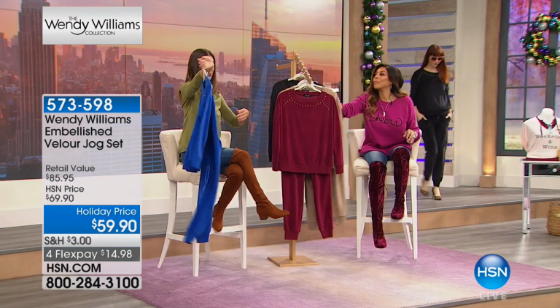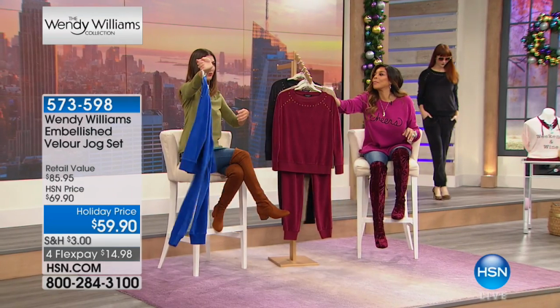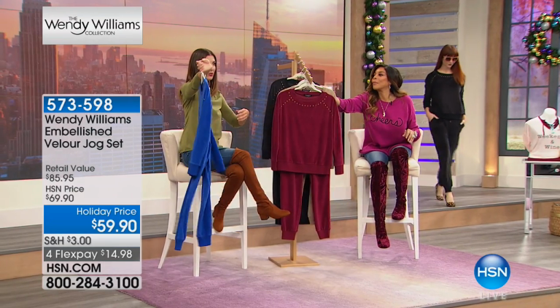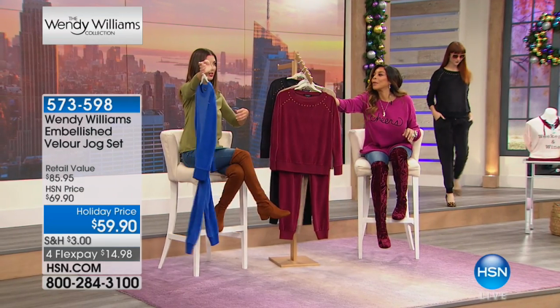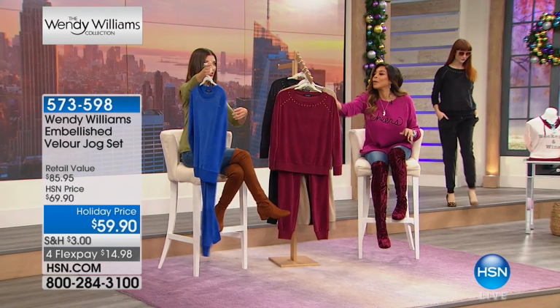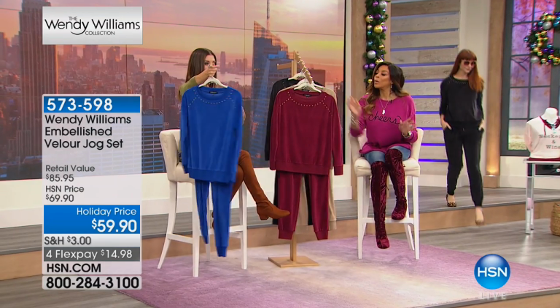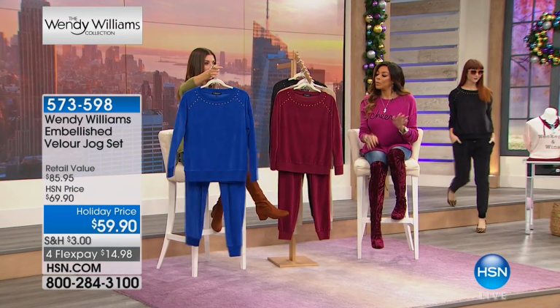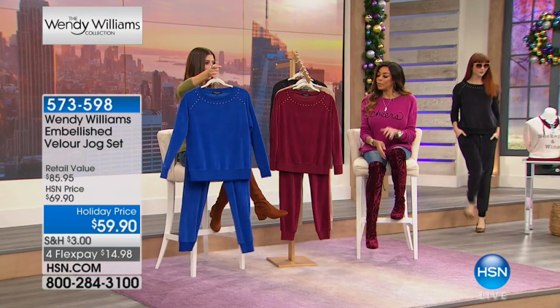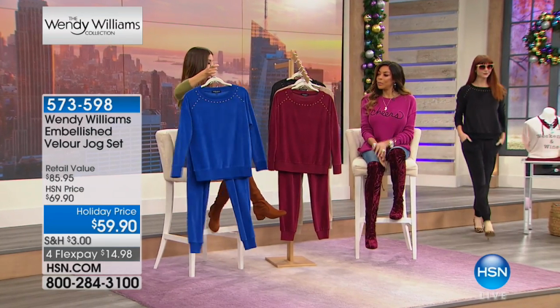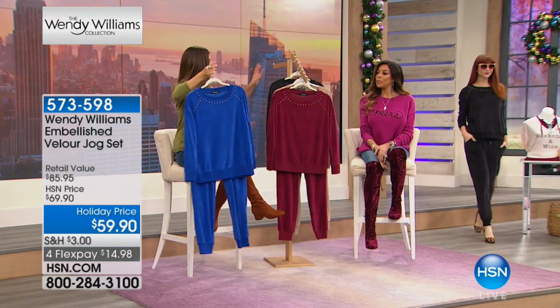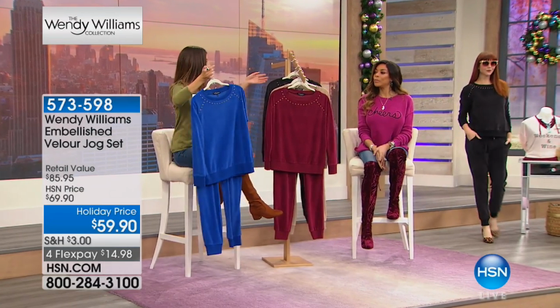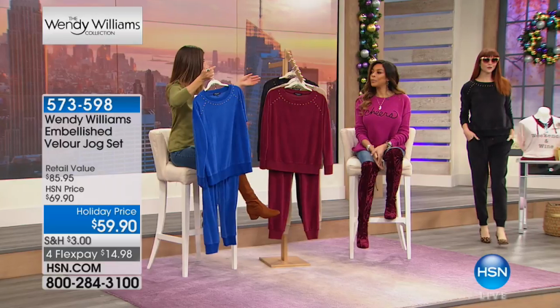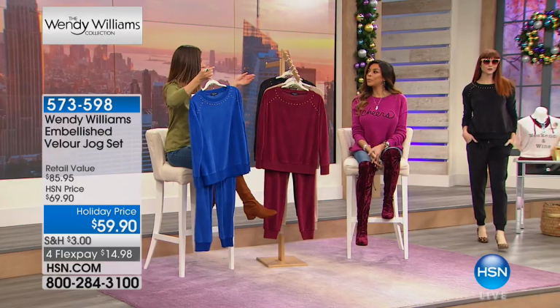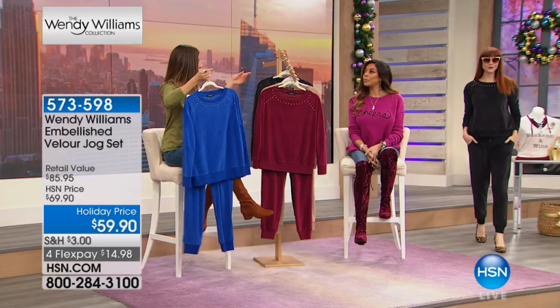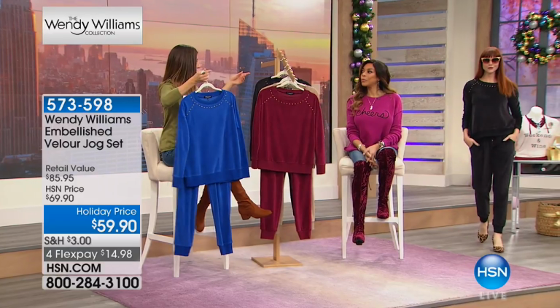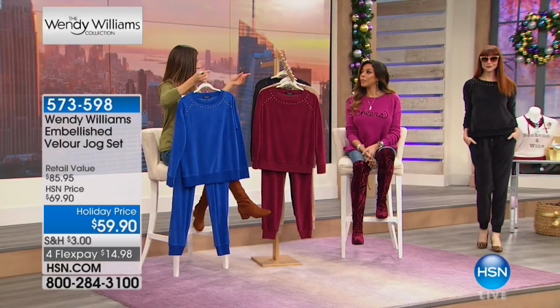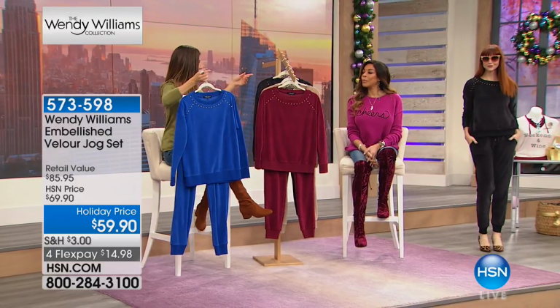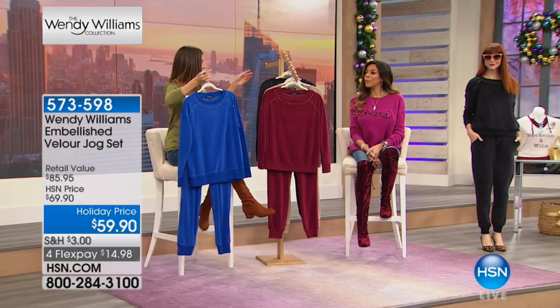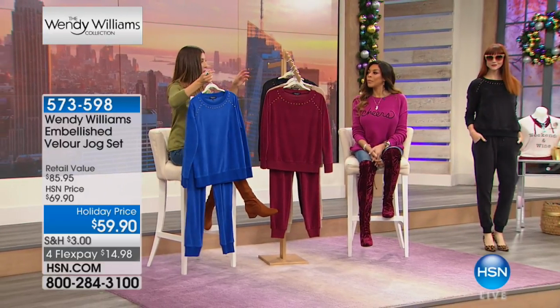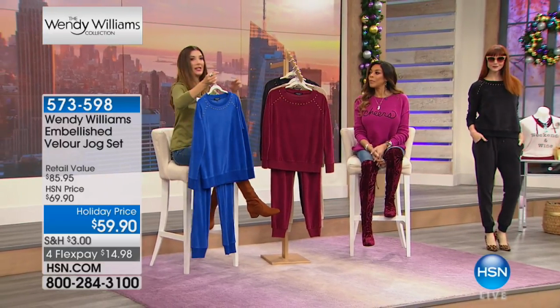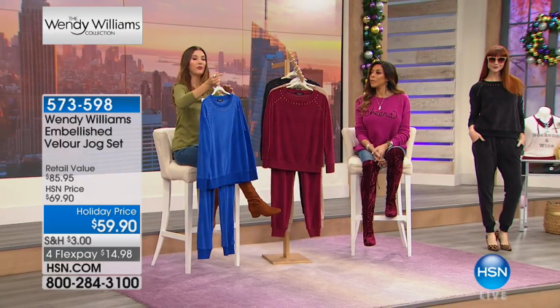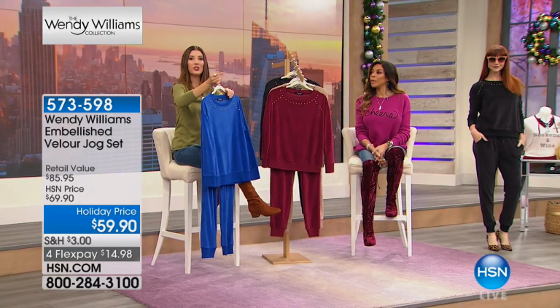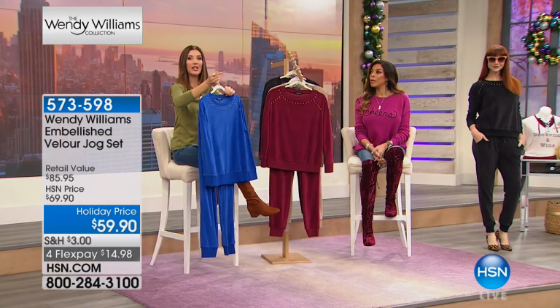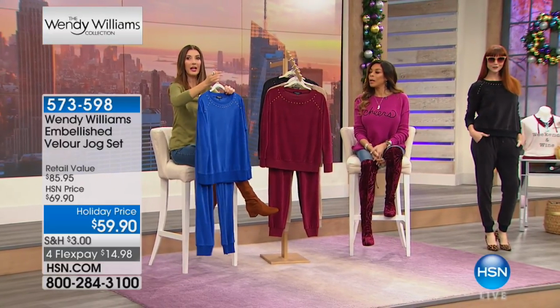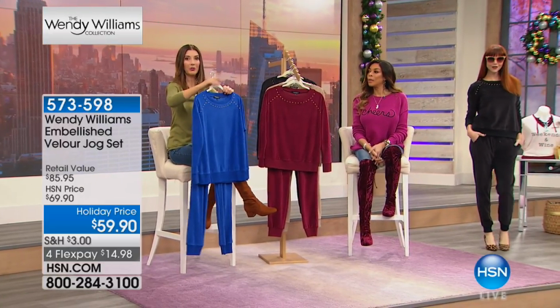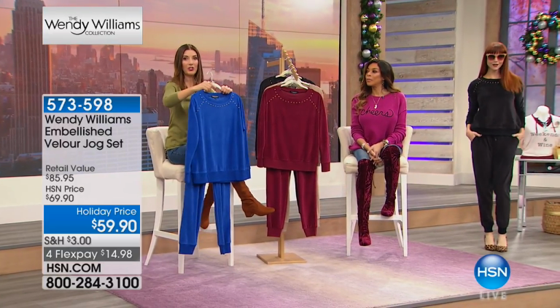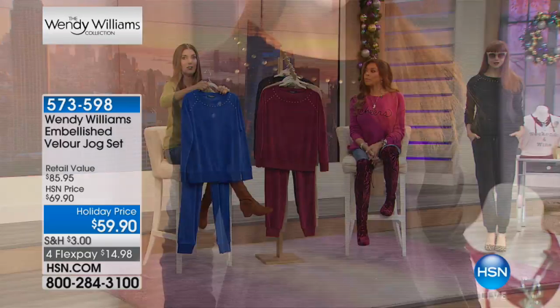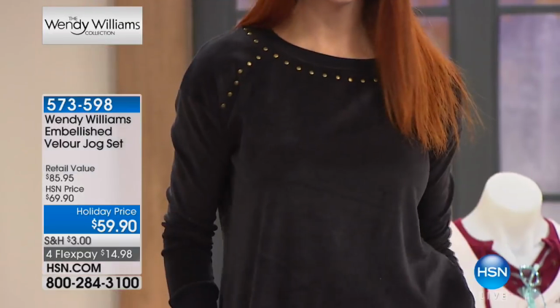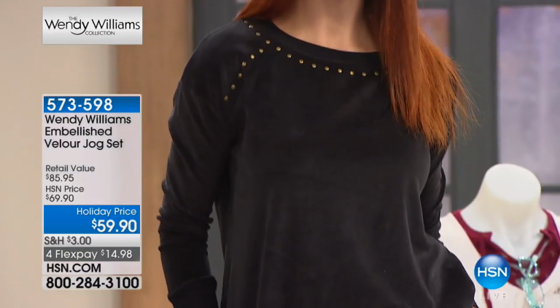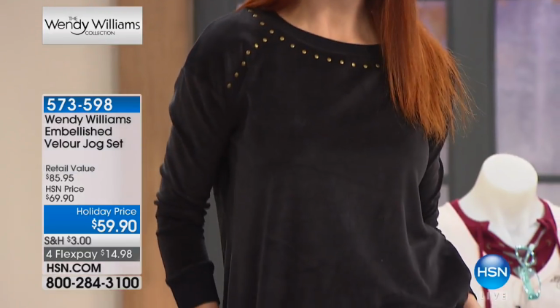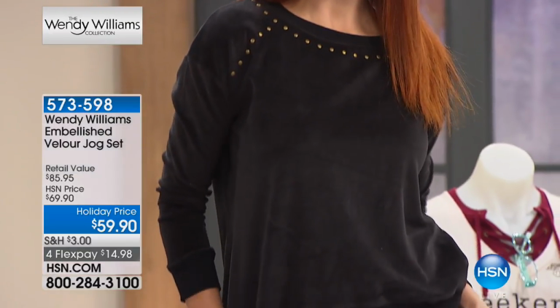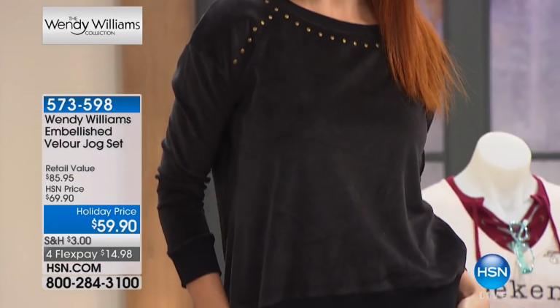Wendy wanted to hone the colors down to jewel tones and neutrals — things that really go with everything: black, beige, merlot, cobalt. Those are her colors. That's a good transition to the jog set. You've been seeing models wearing it all hour, and now it's finally being premiered. Pick your color and size and you get both pieces — a top embellished with antique brass-tone stud detail in a soft cotton-blend velour, and matching pants with an elastic waistband, pockets, a drawstring, and a knit cuff at the bottom.